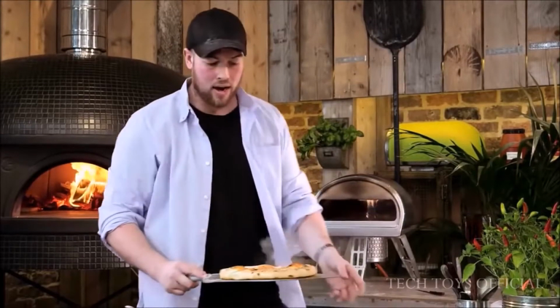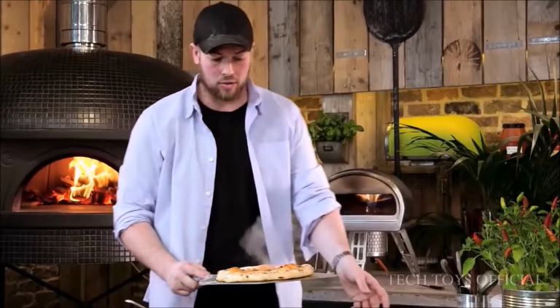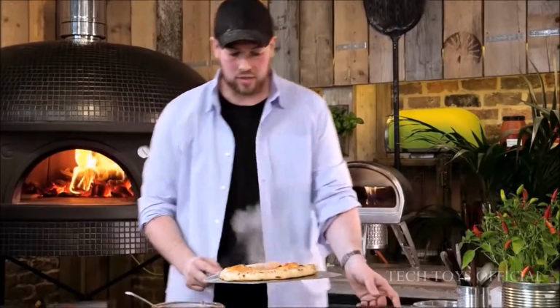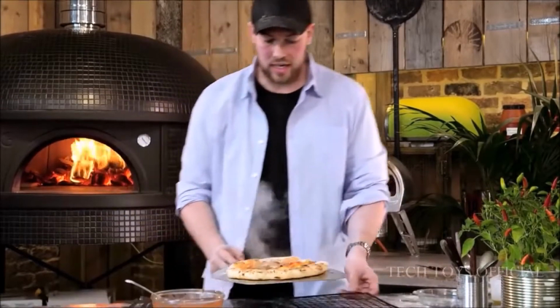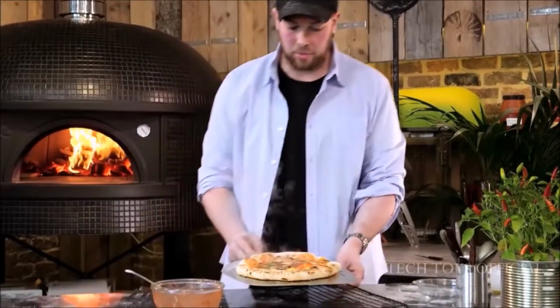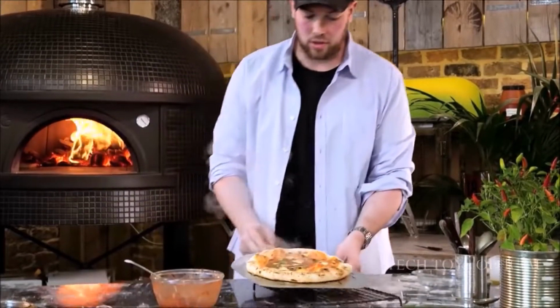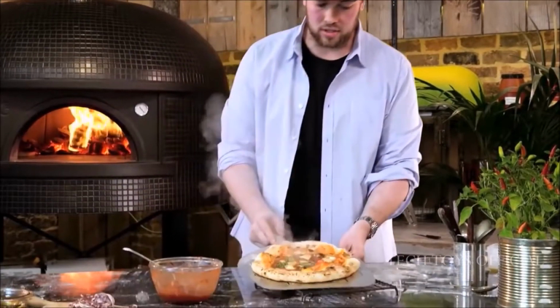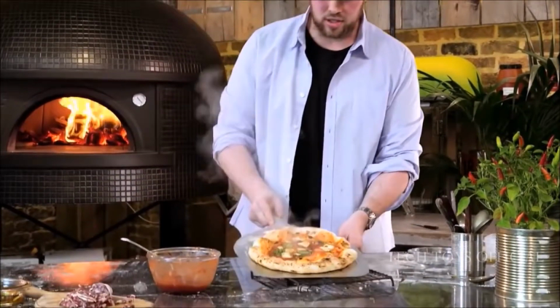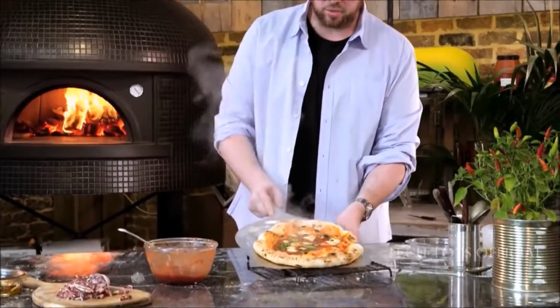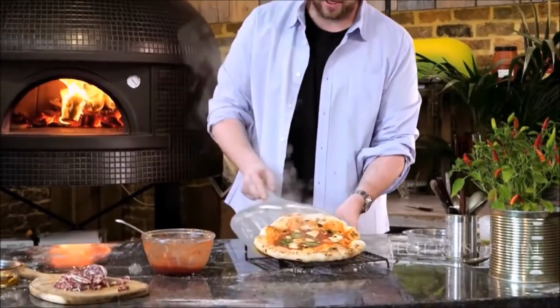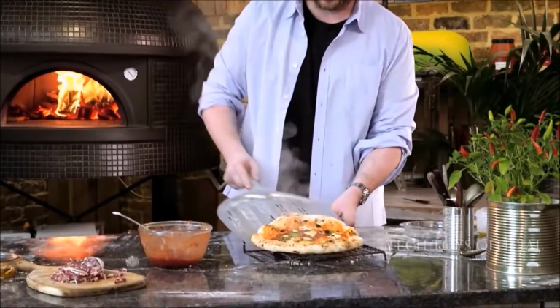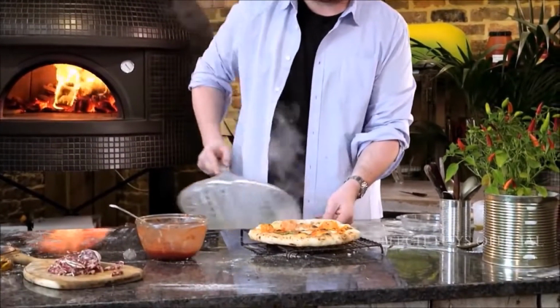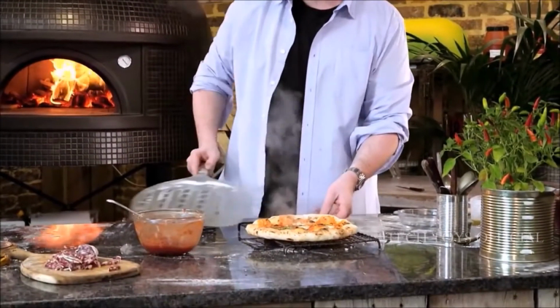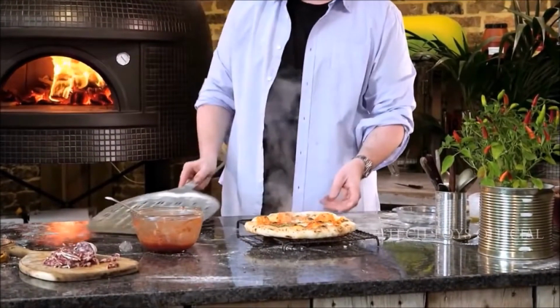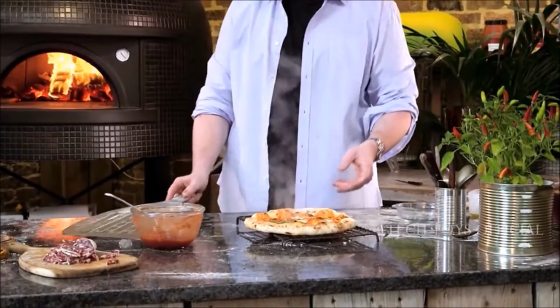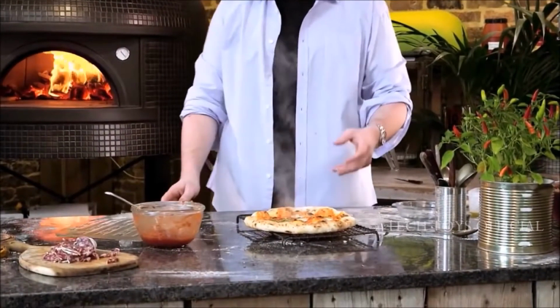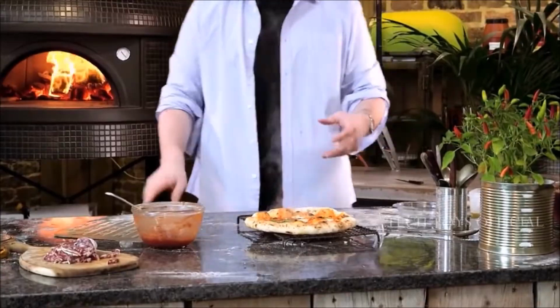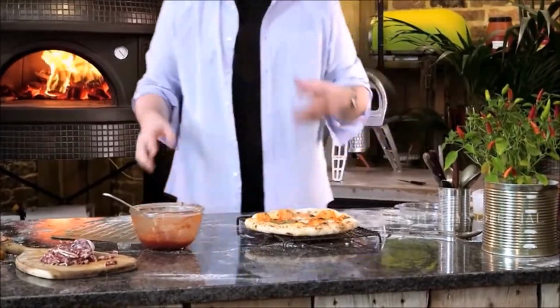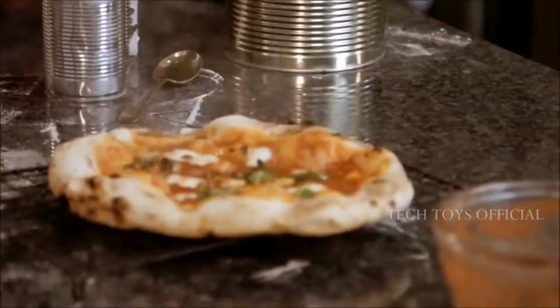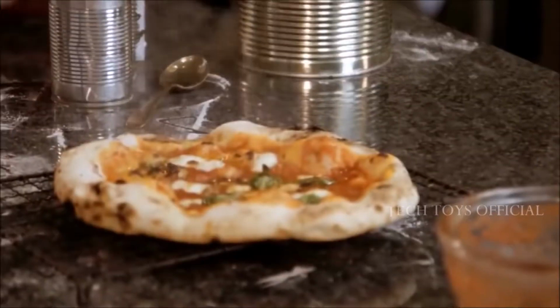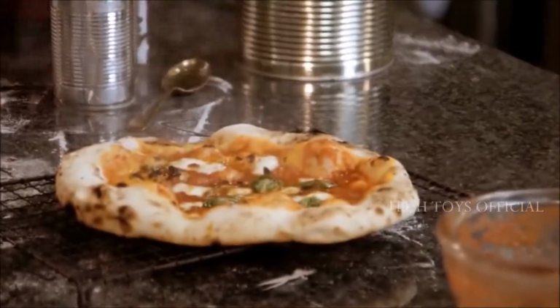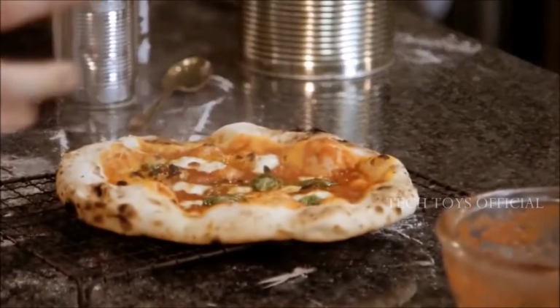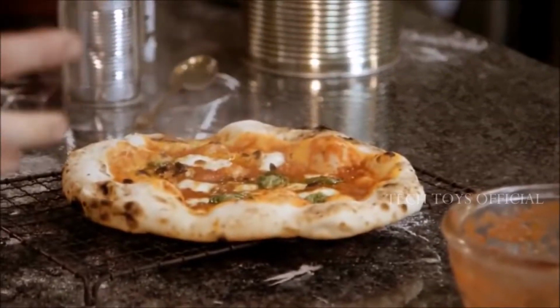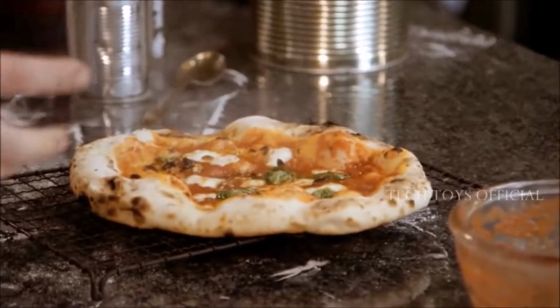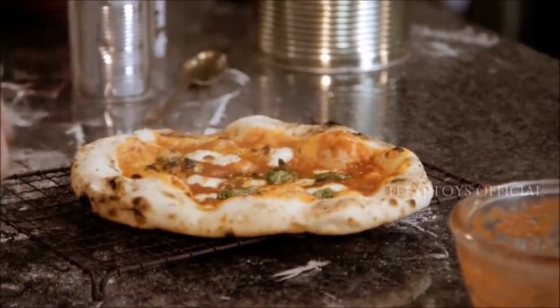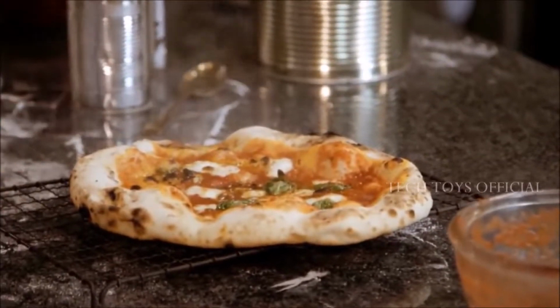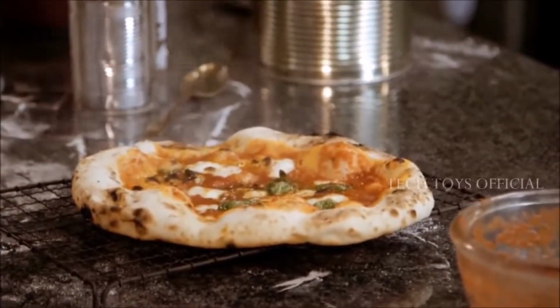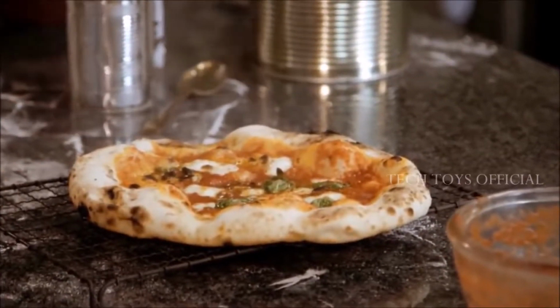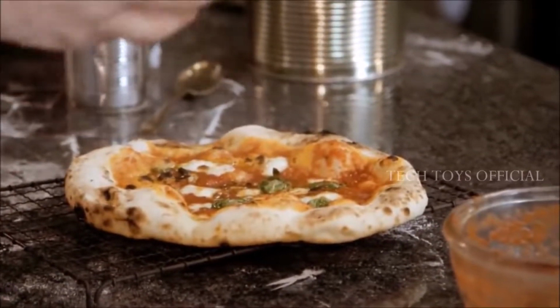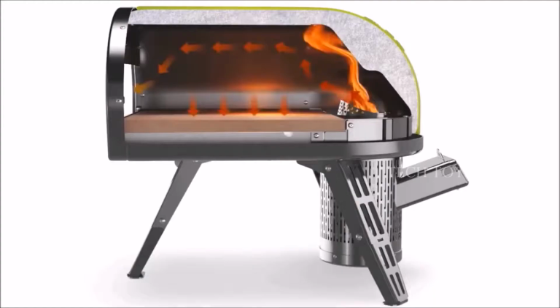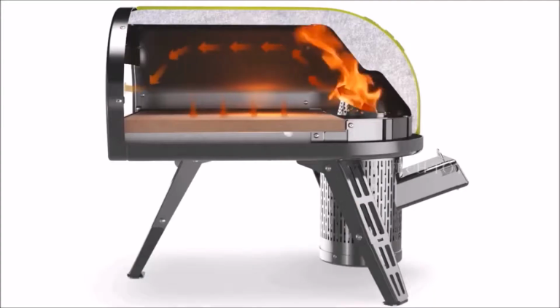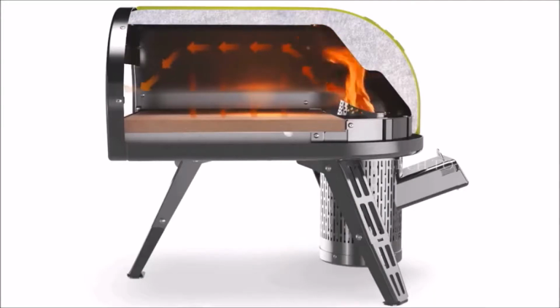Portable Stone-Bake Pizza Oven. Cooks restaurant-quality pizza in just 90 seconds.